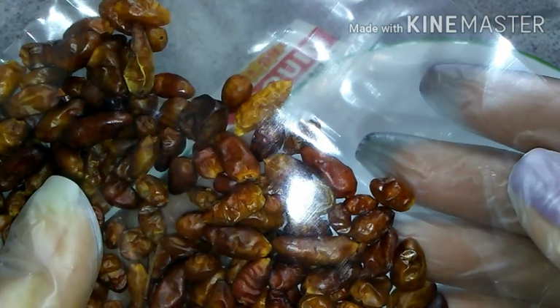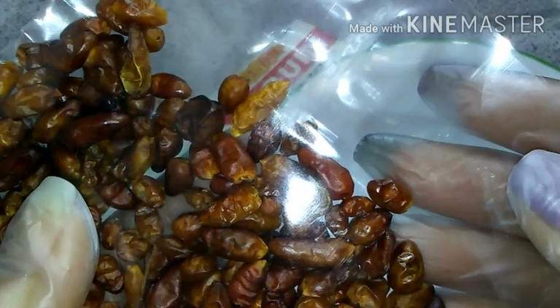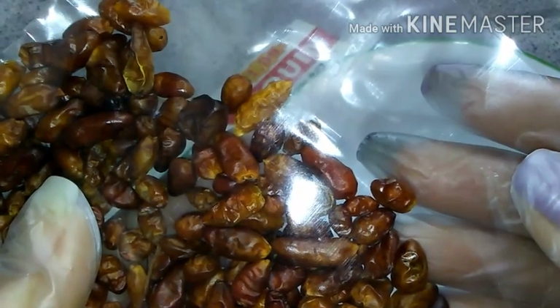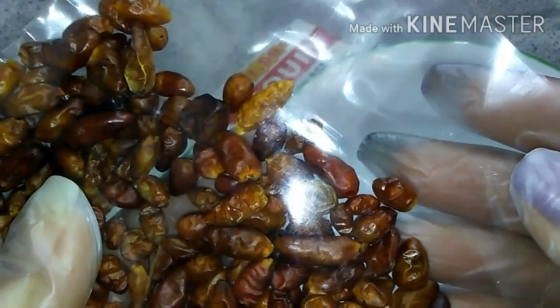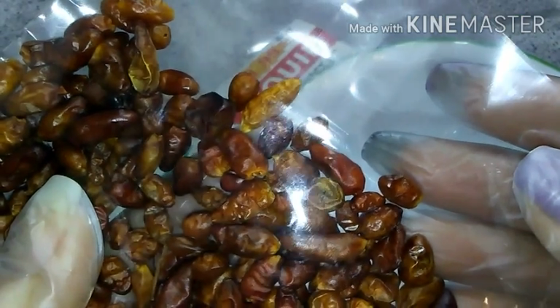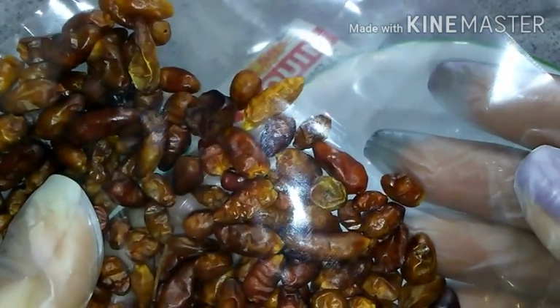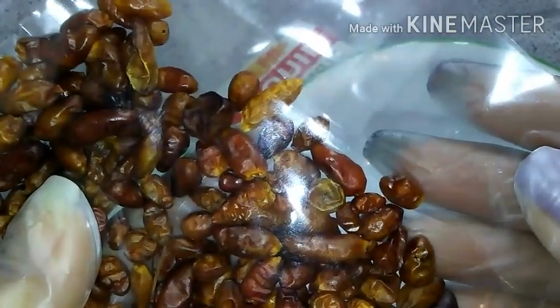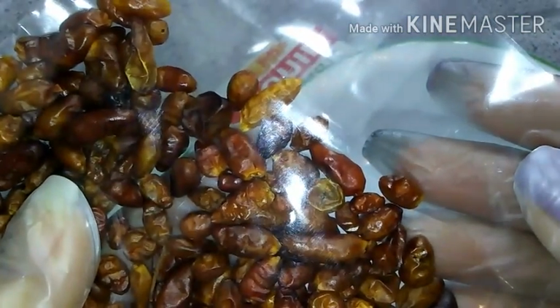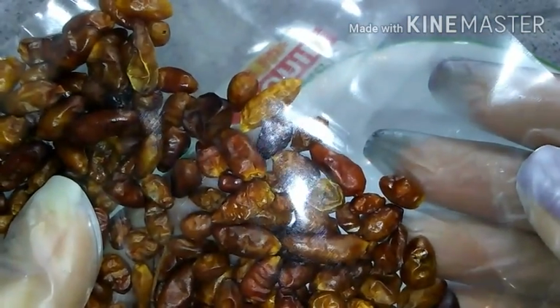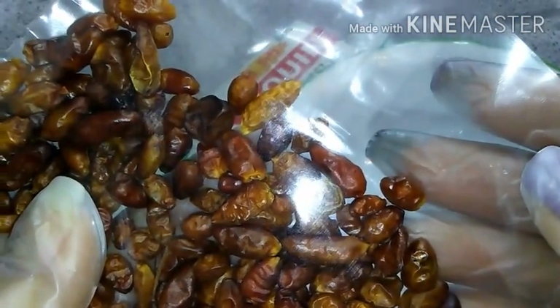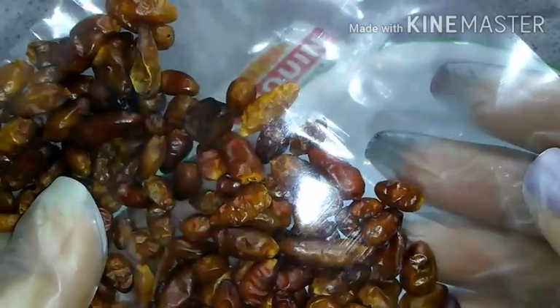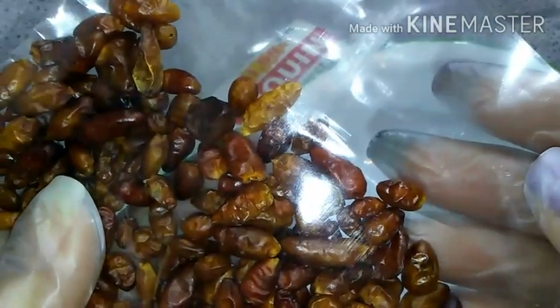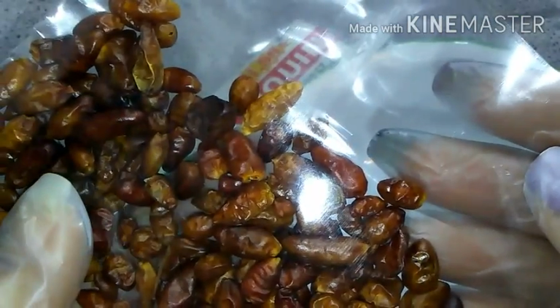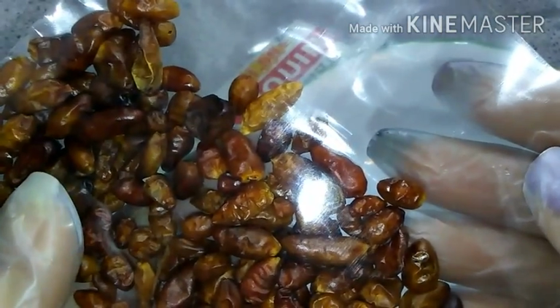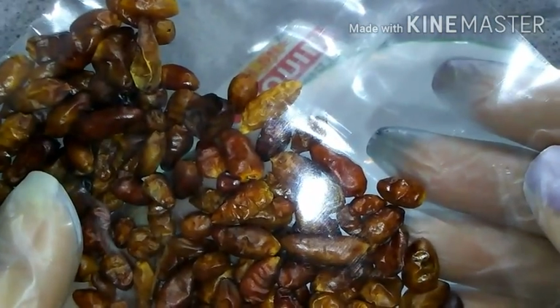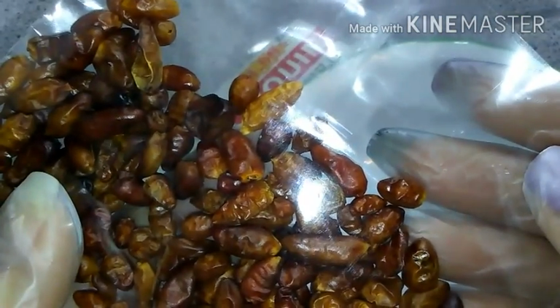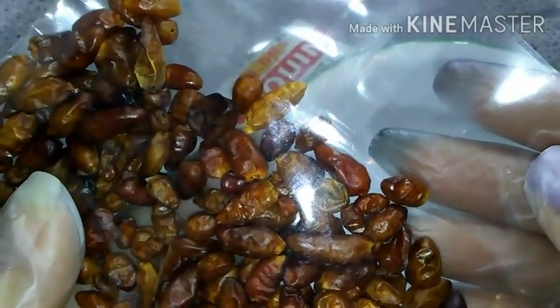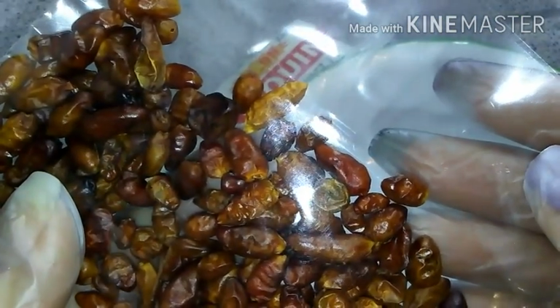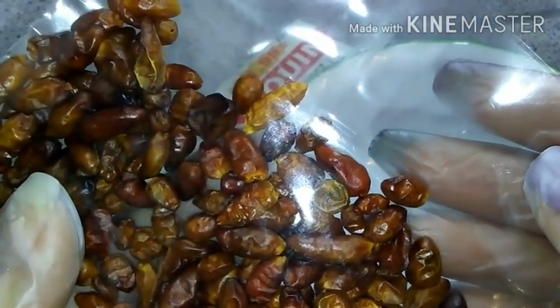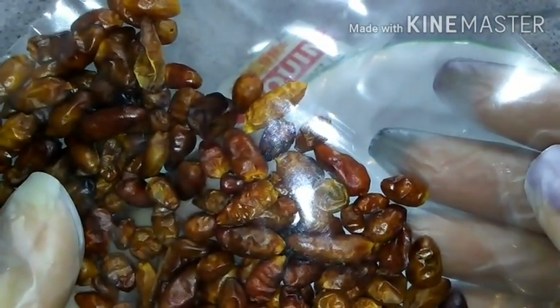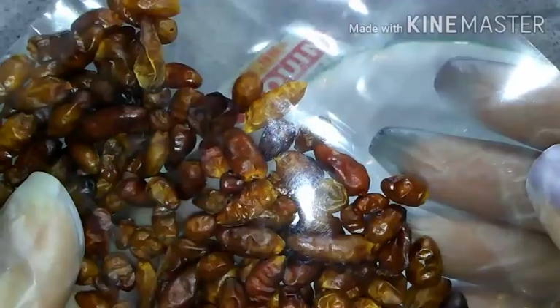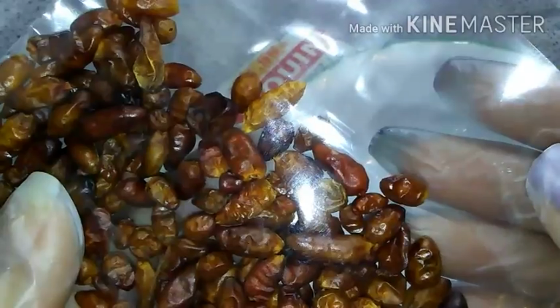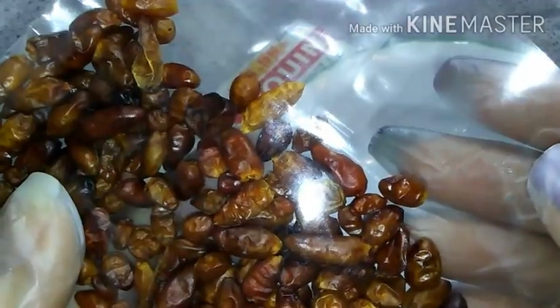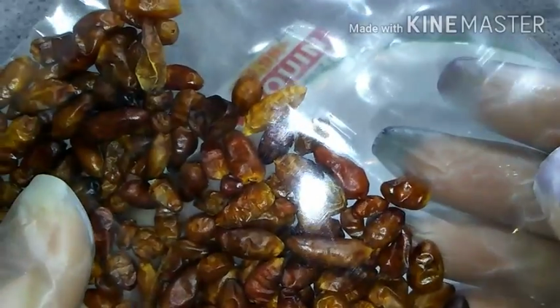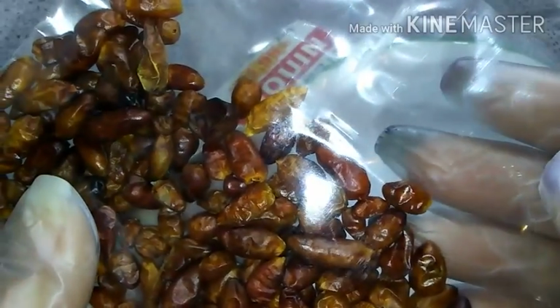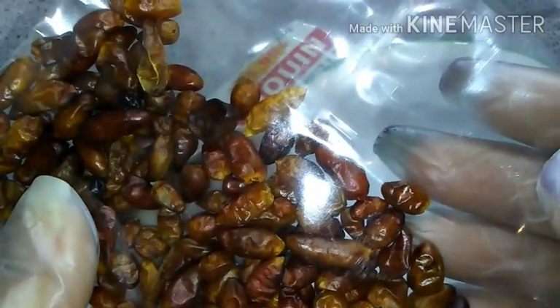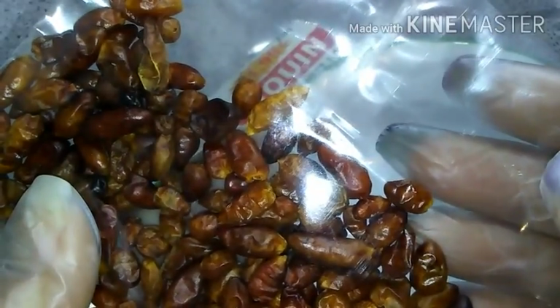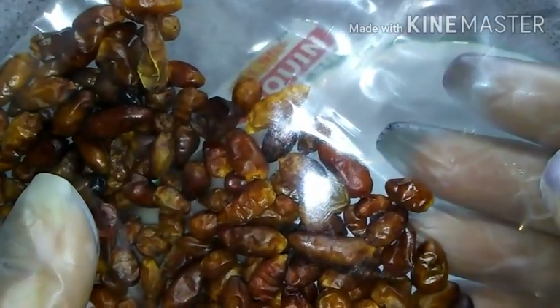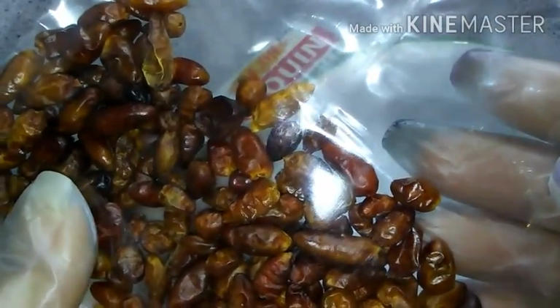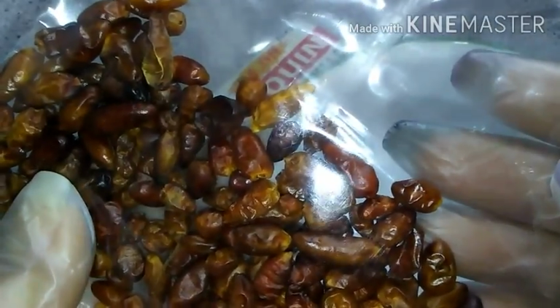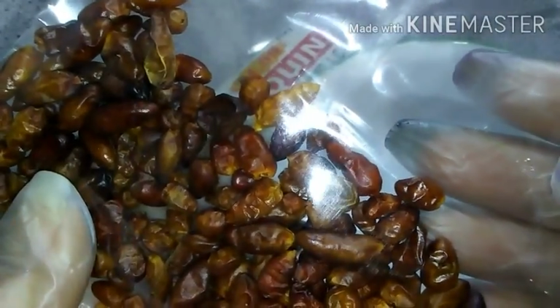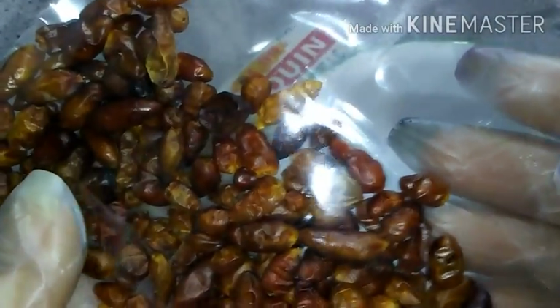Okay, so I've got this opened up and now I'm going to pour a few of these out so I can choose a couple for this project.